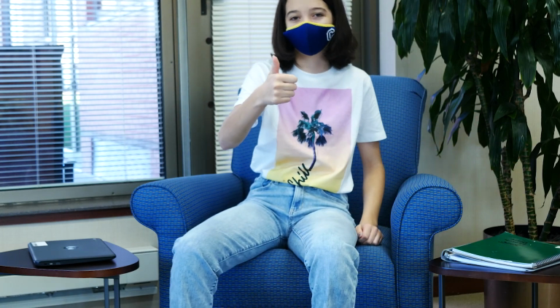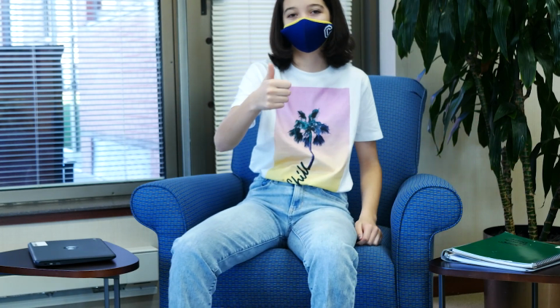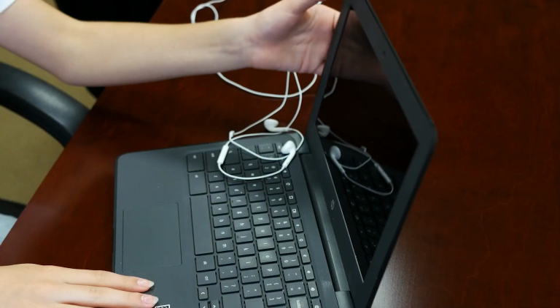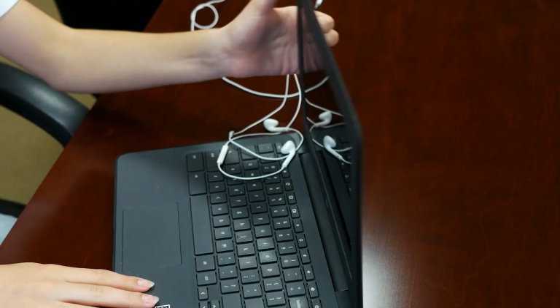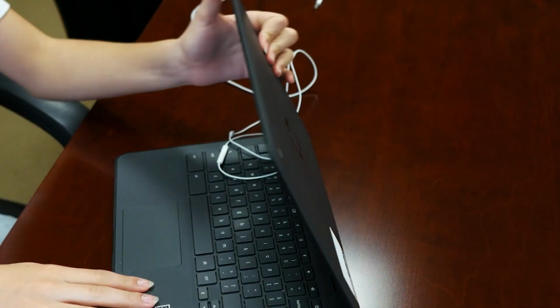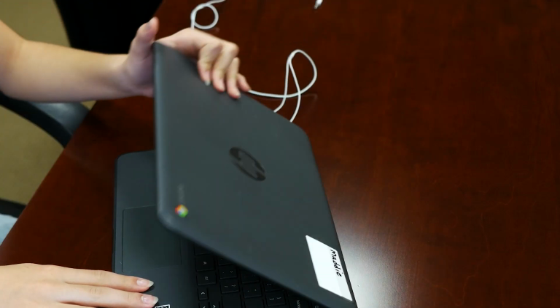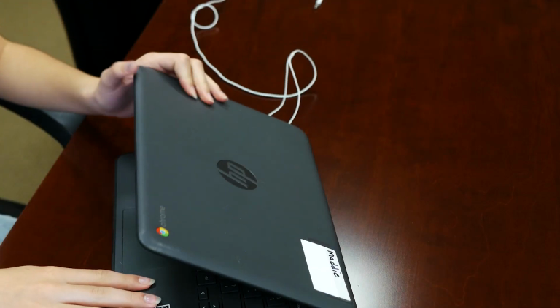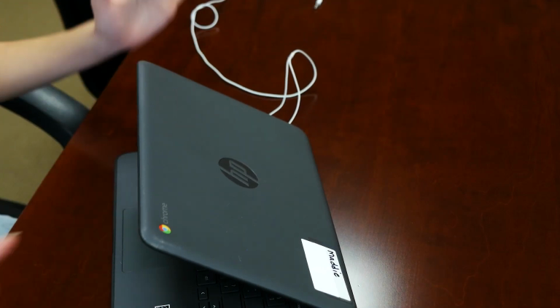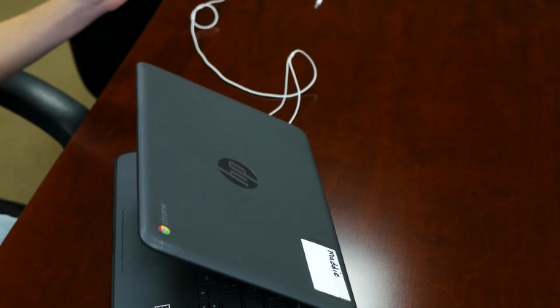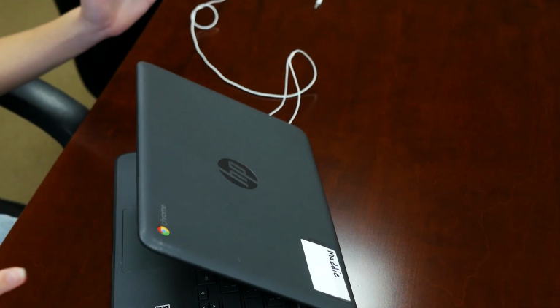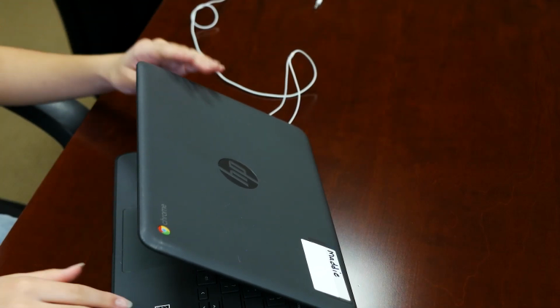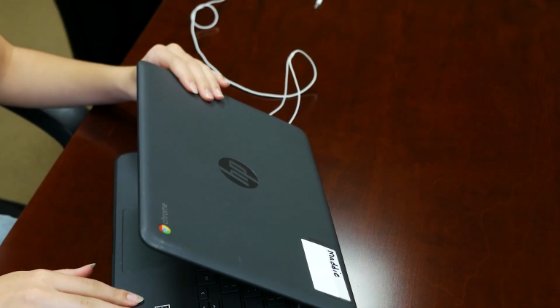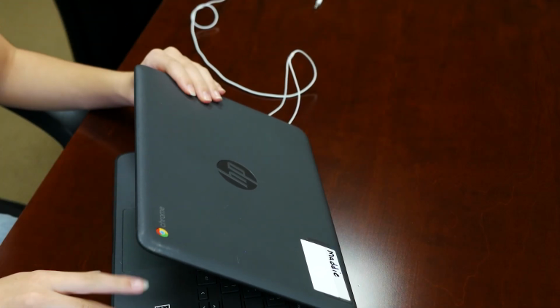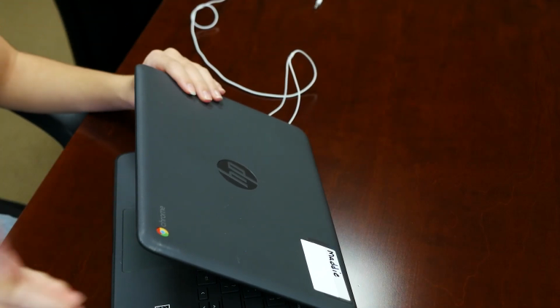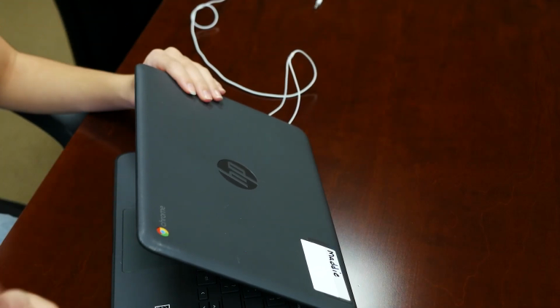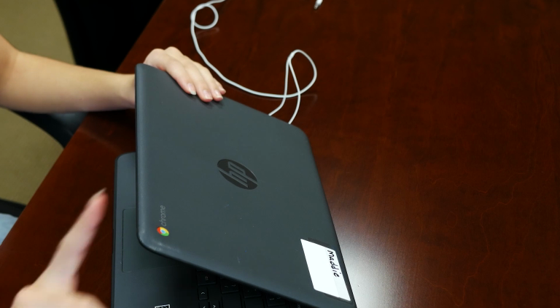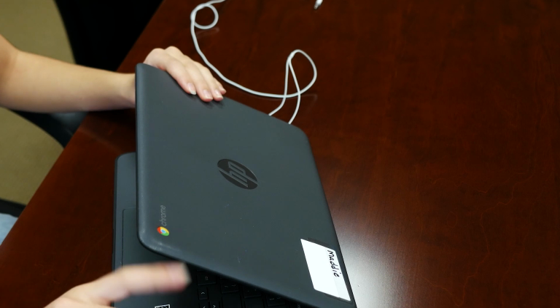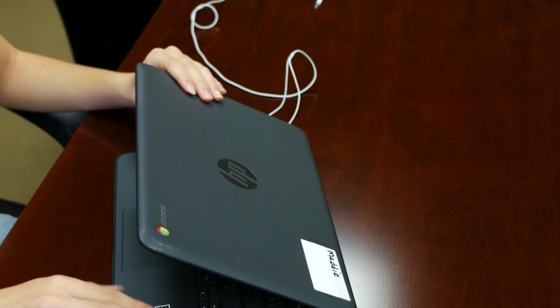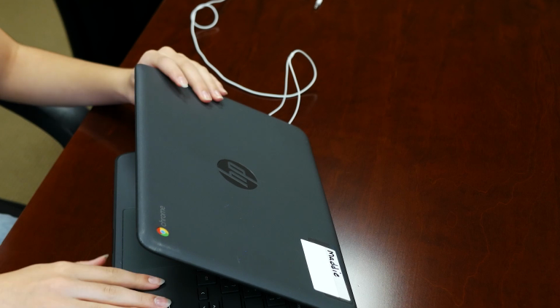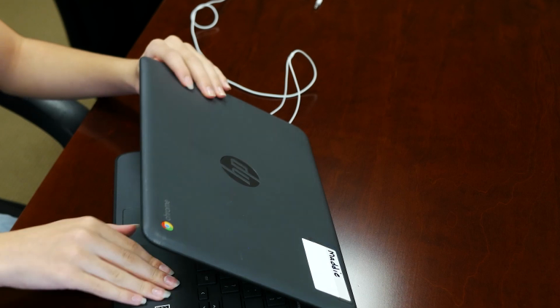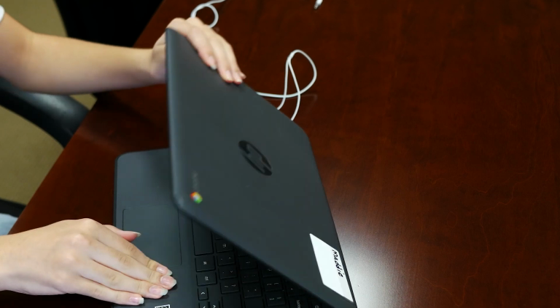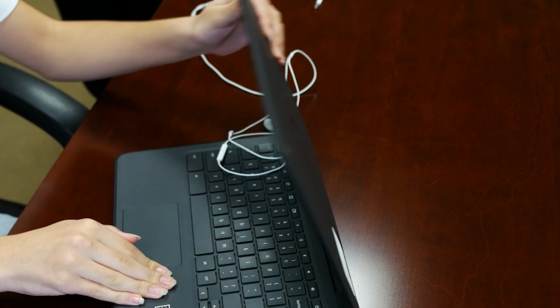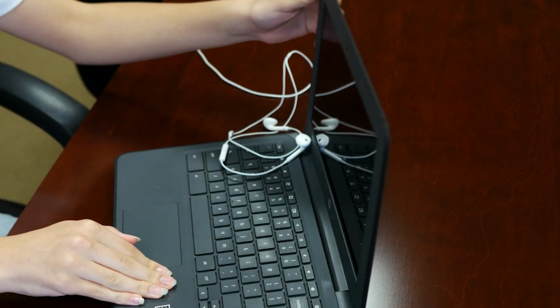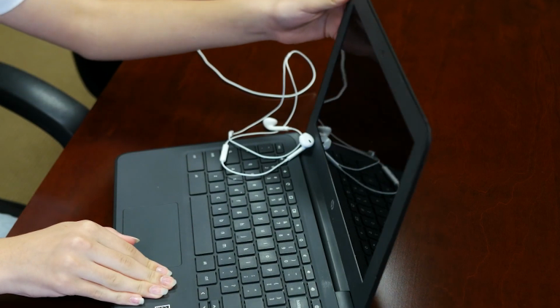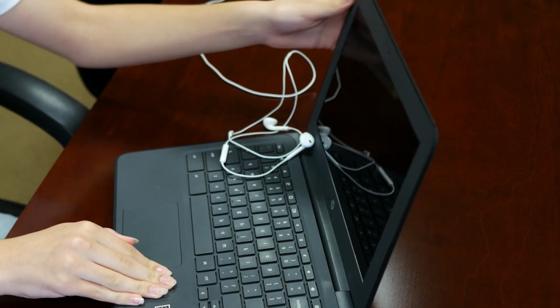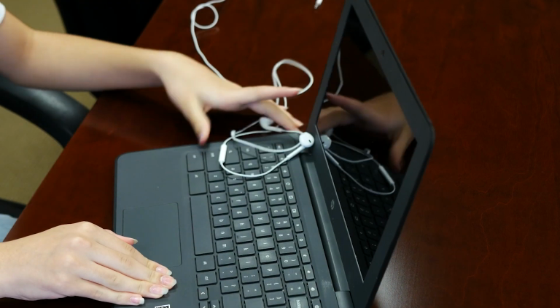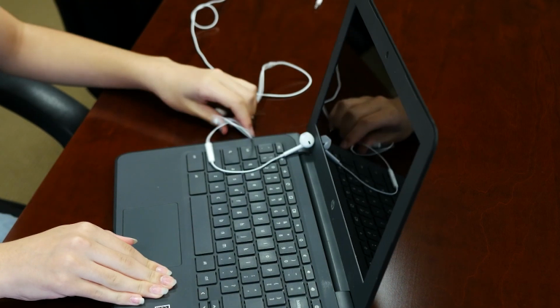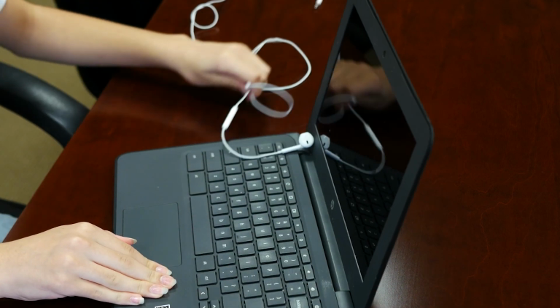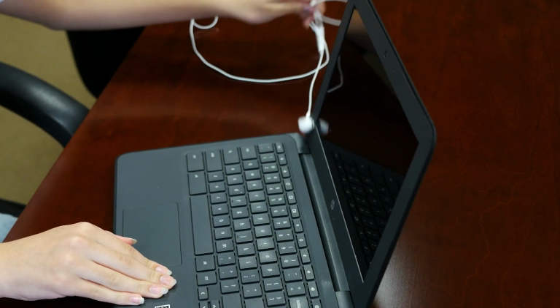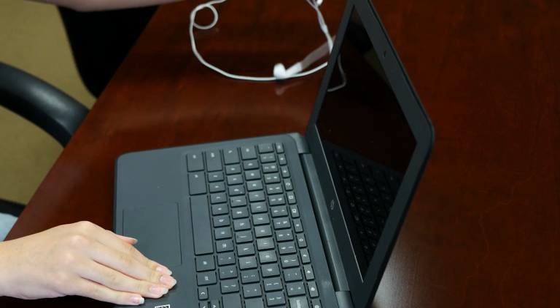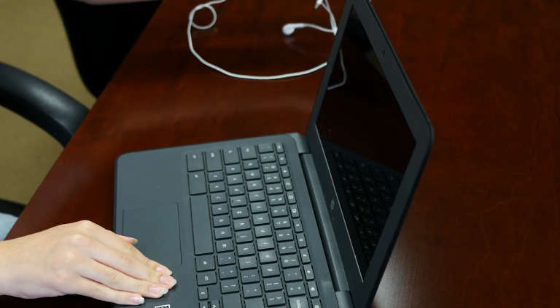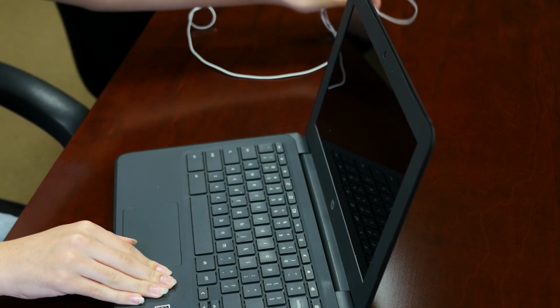The screen could also break if you accidentally close your Chromebook with something small in it, so take a second to look before closing.